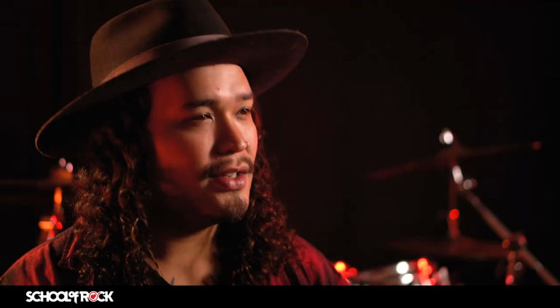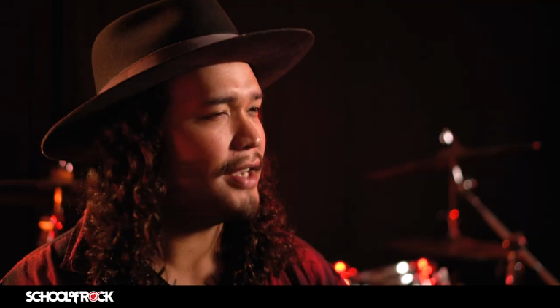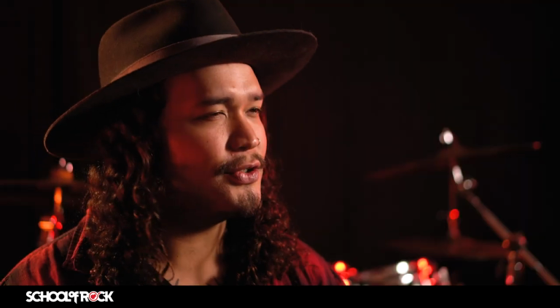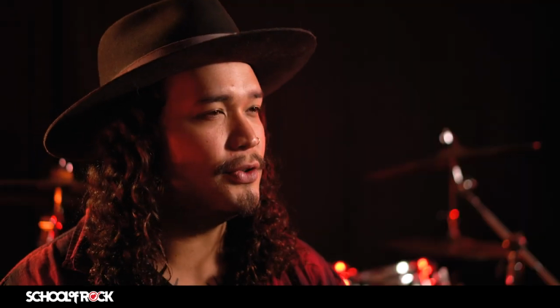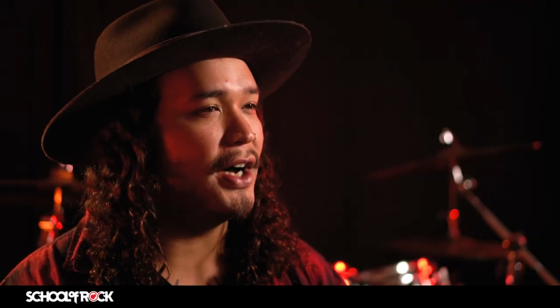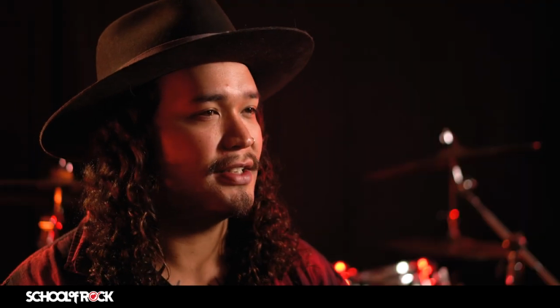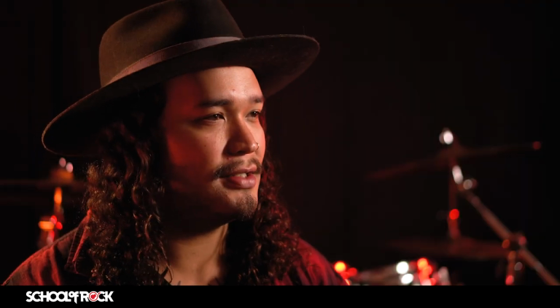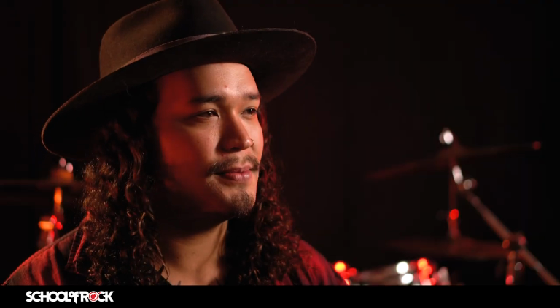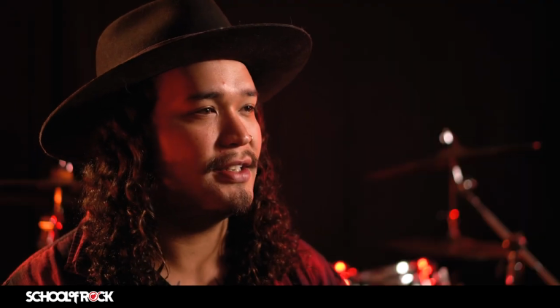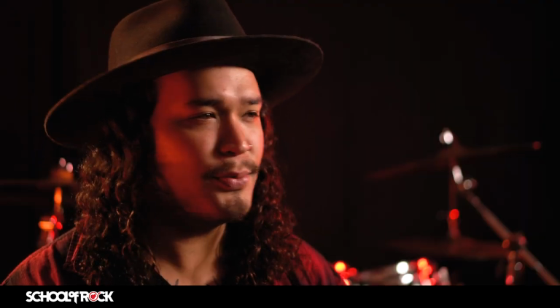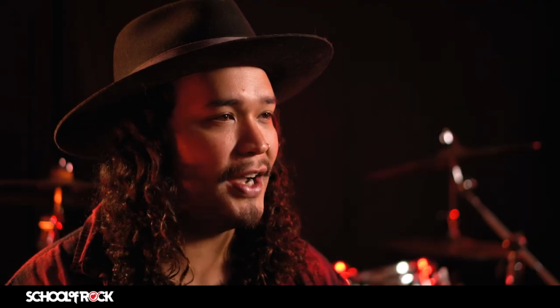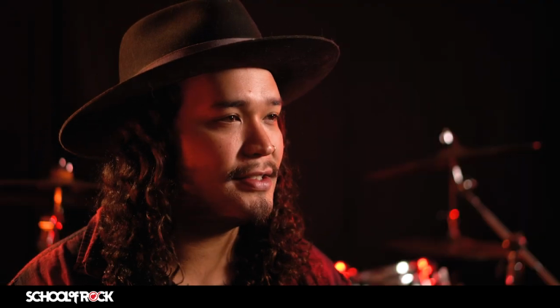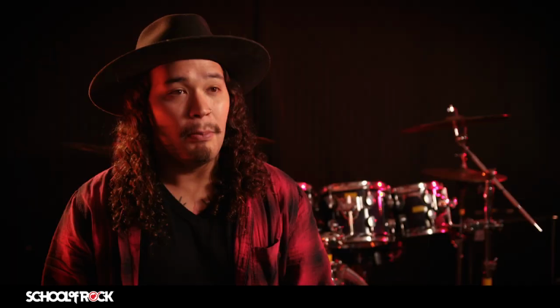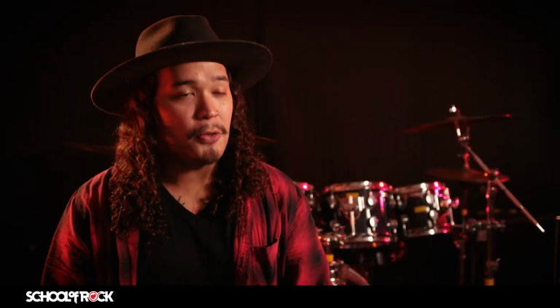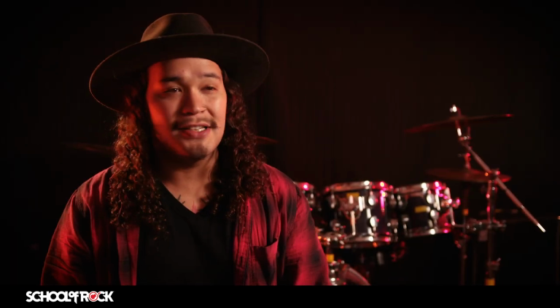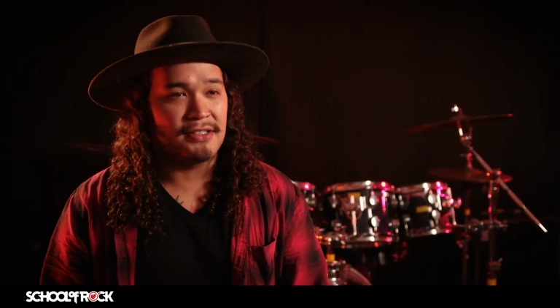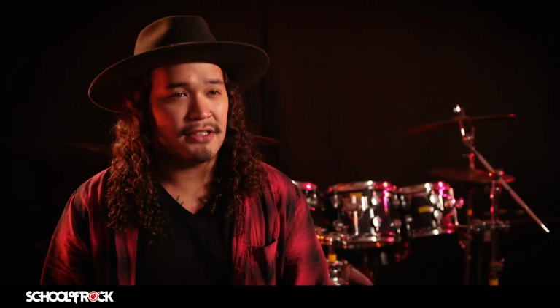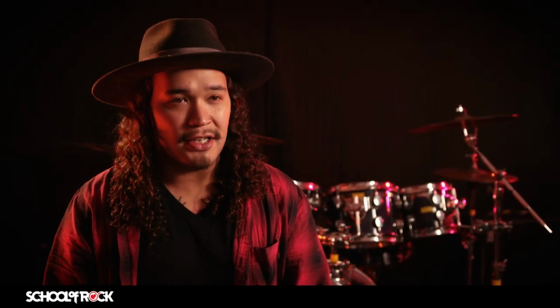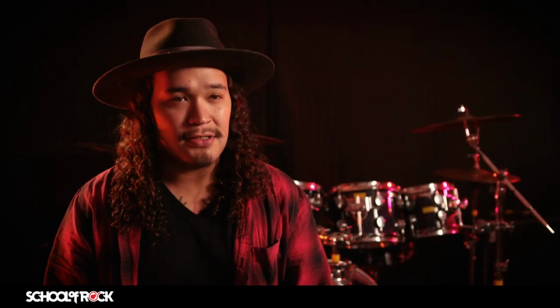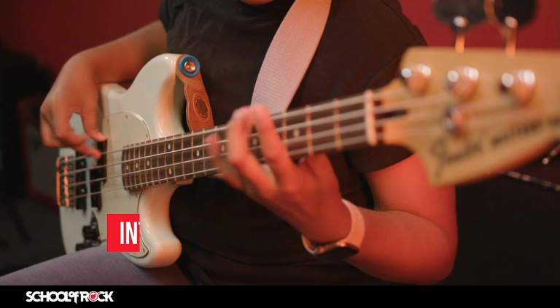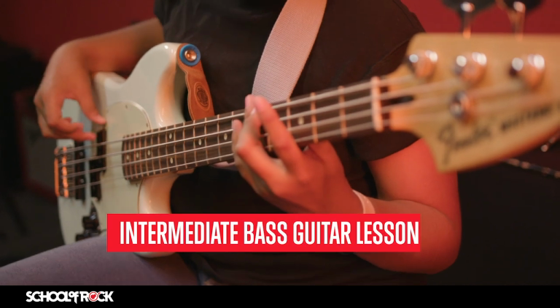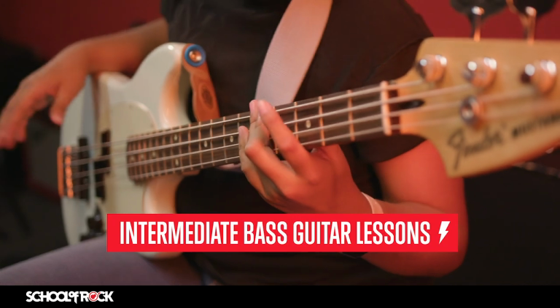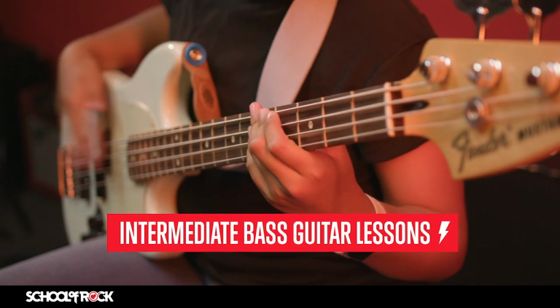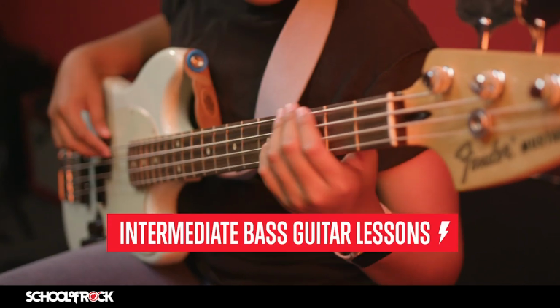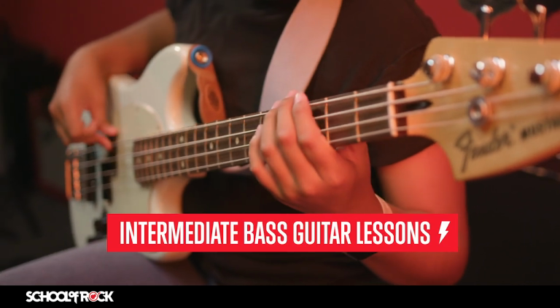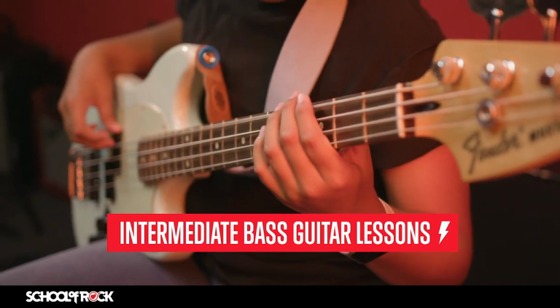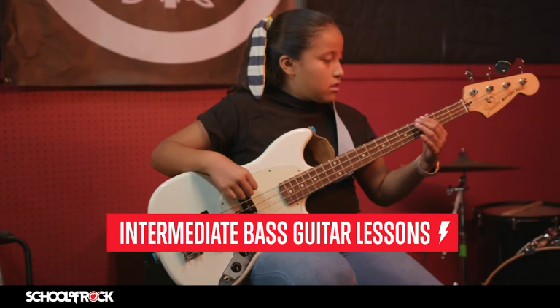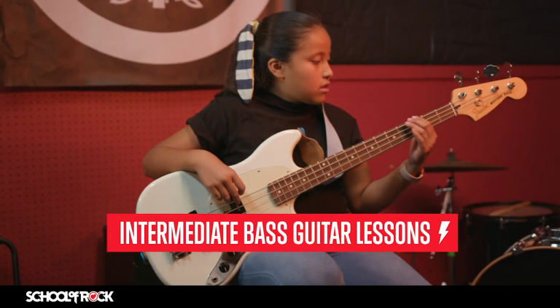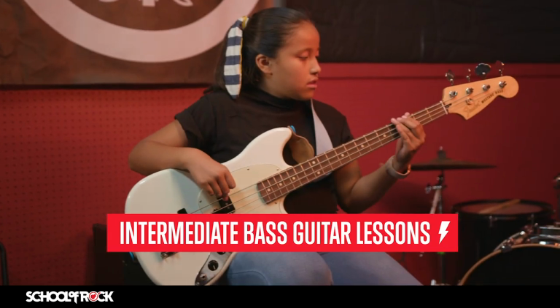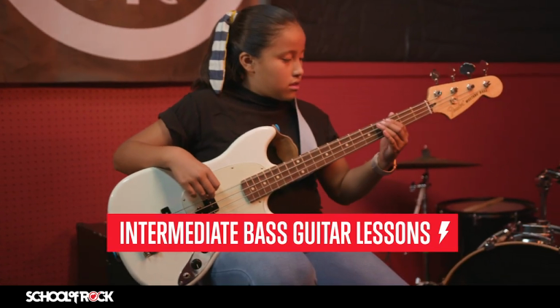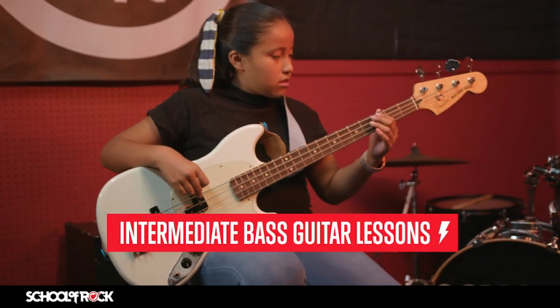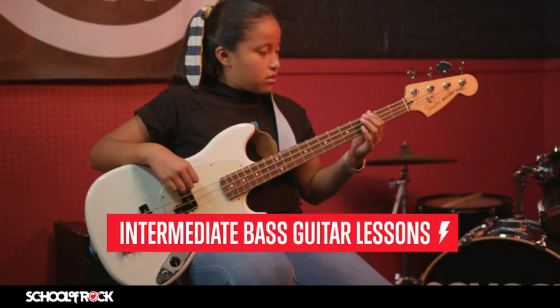Next, you'll move on to concepts like improvising, modes and exotic scales, slap and pop techniques, and creating your own bass line.